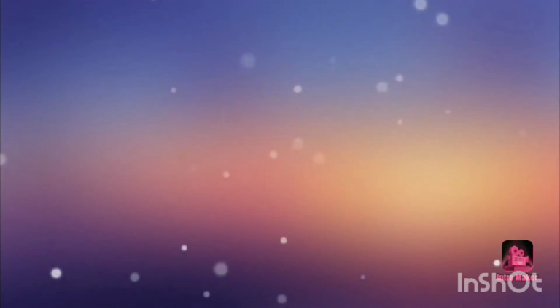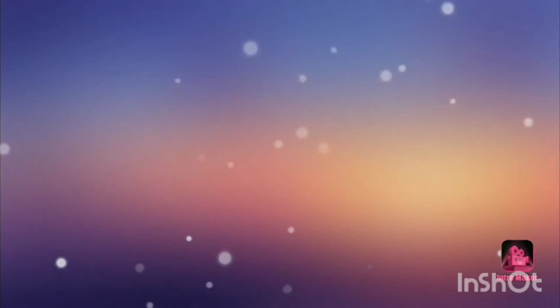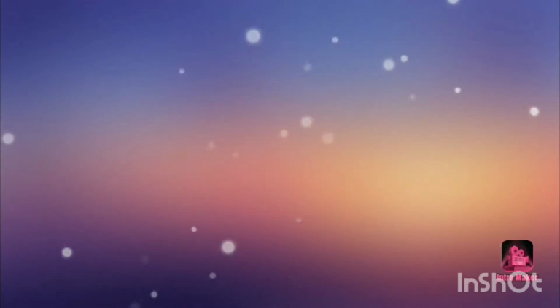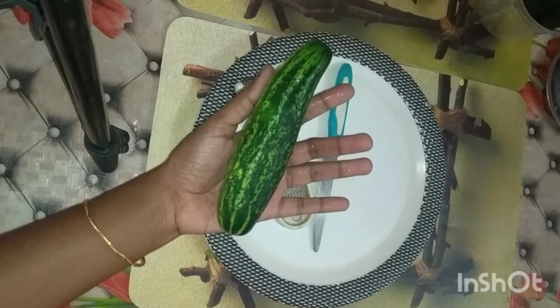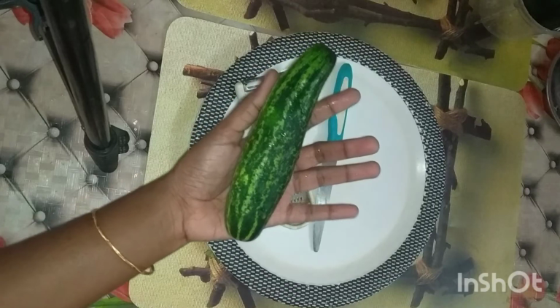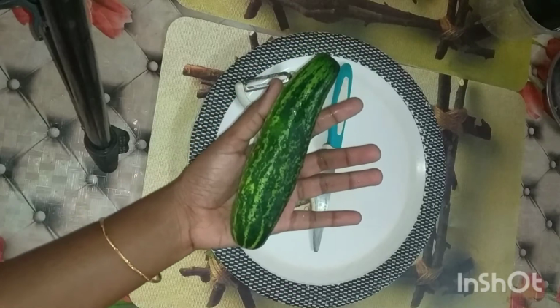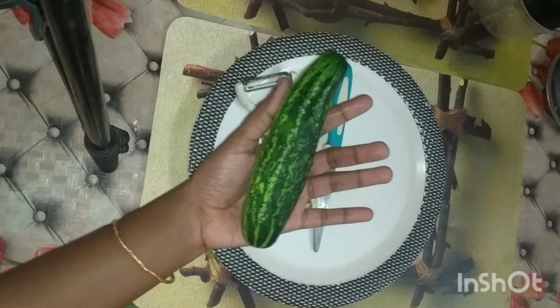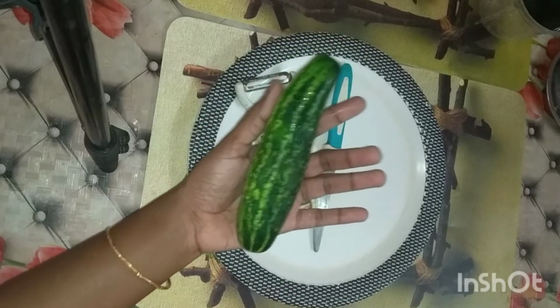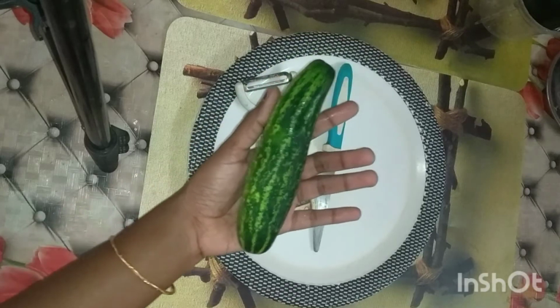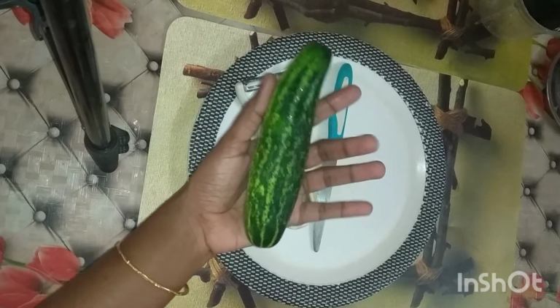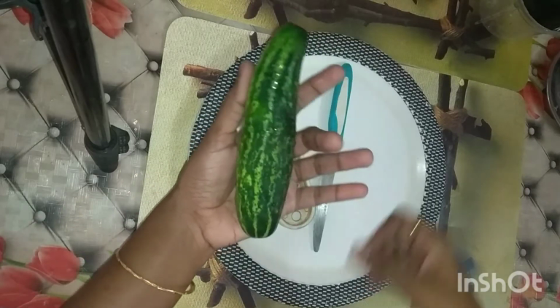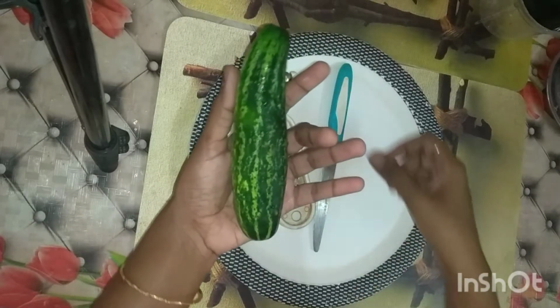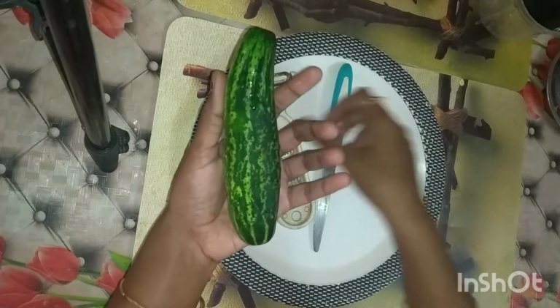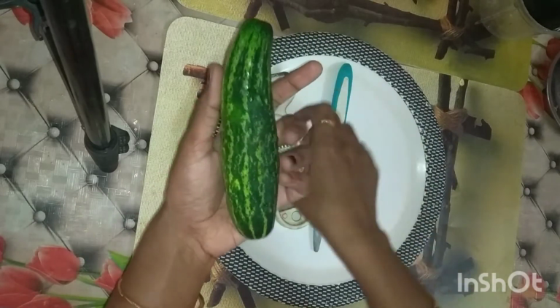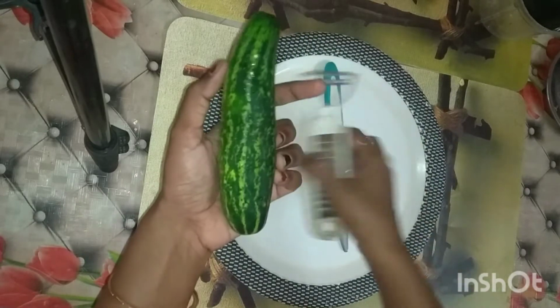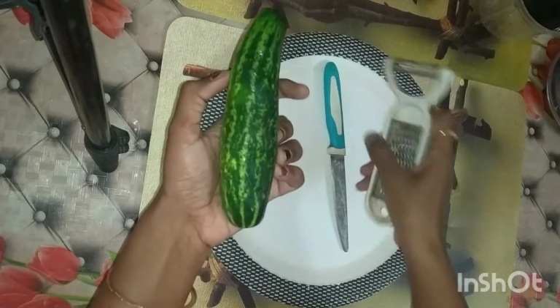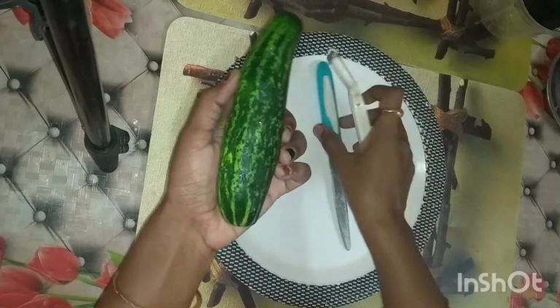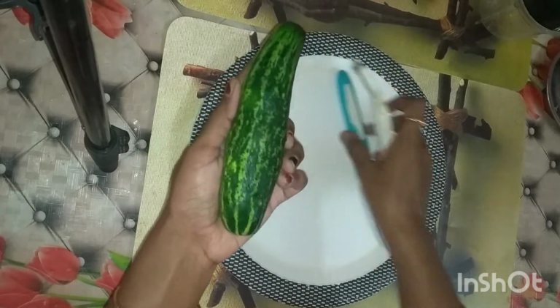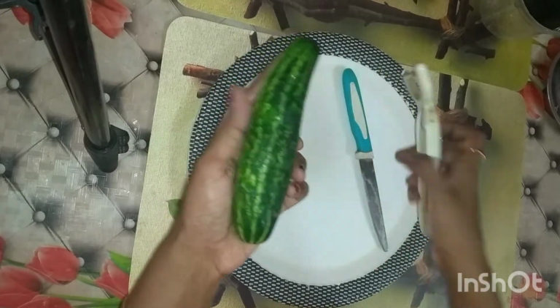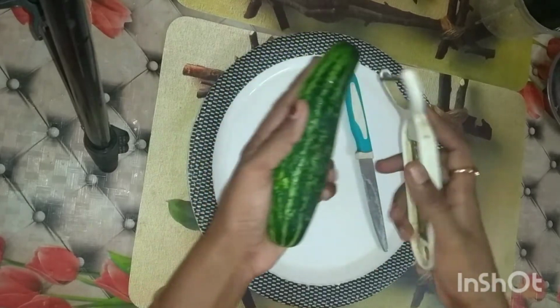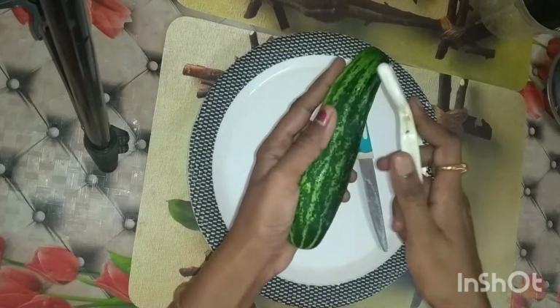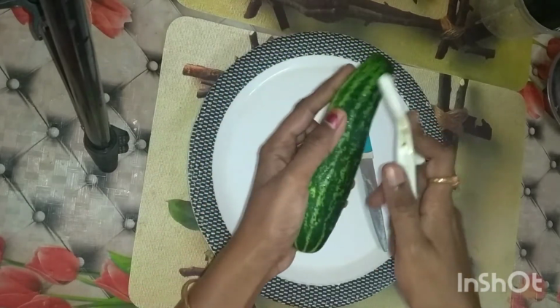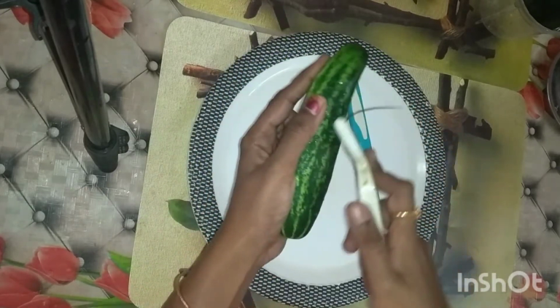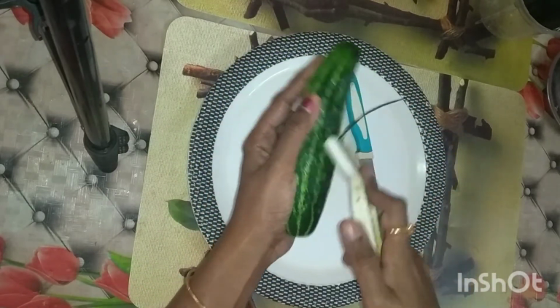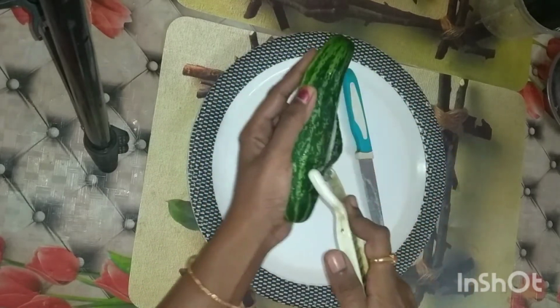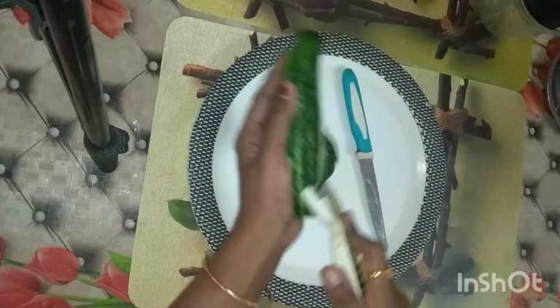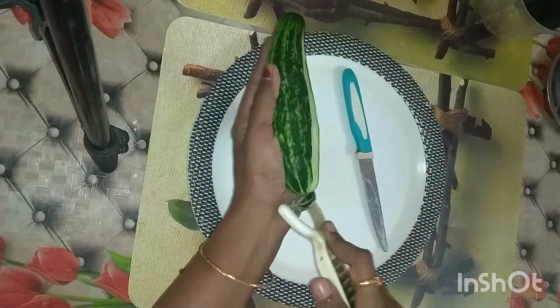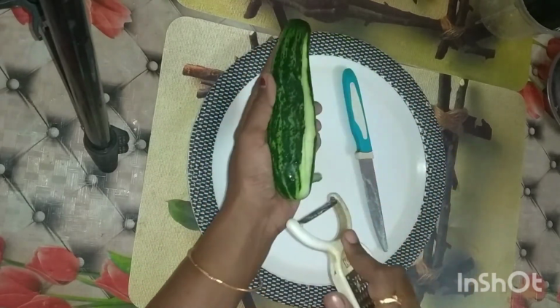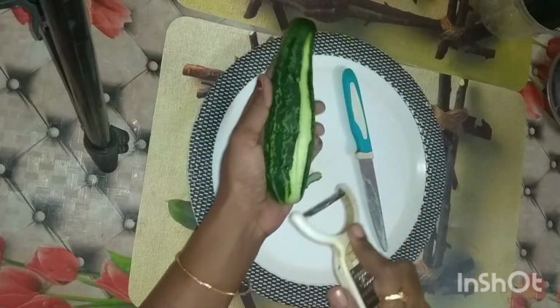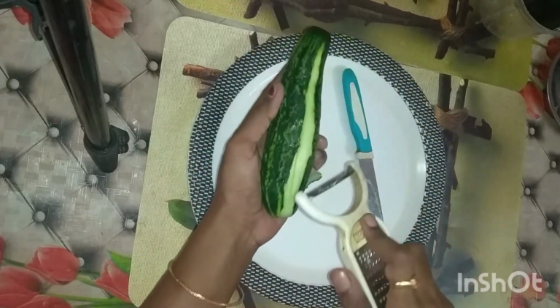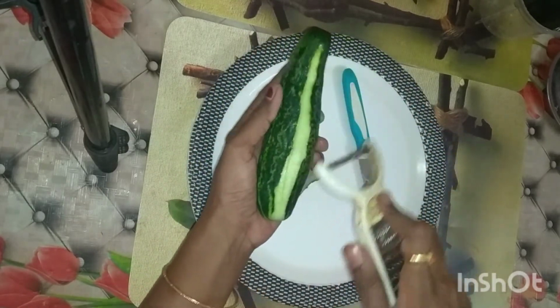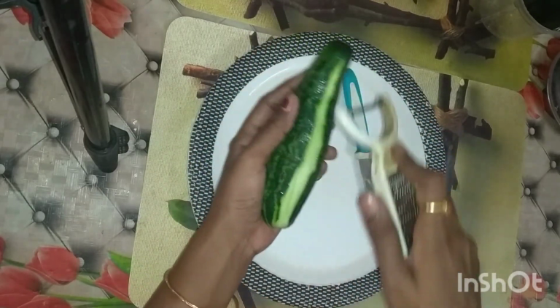I have only one ingredient: cucumber, doskaya.